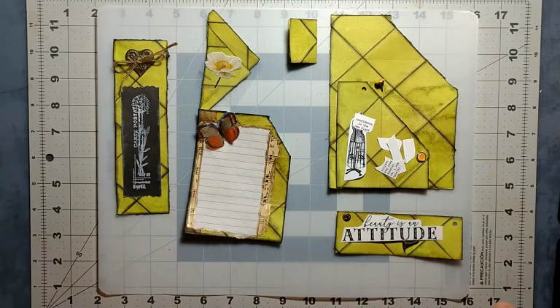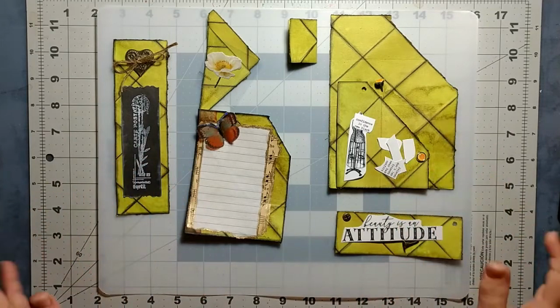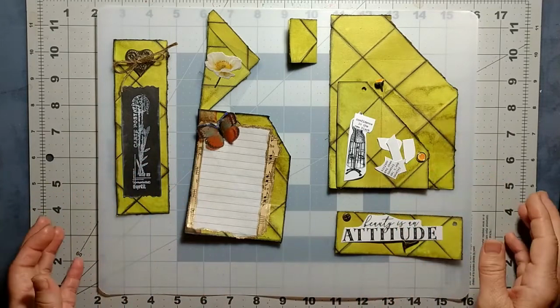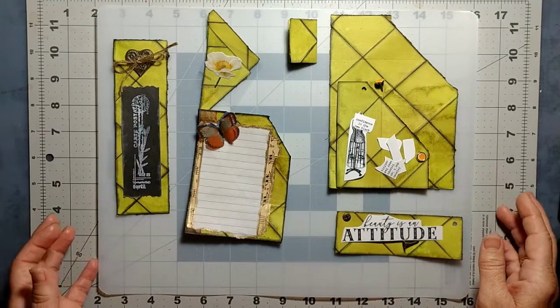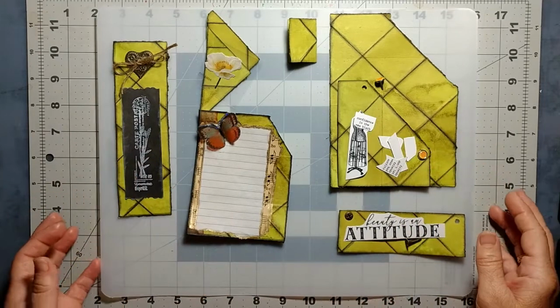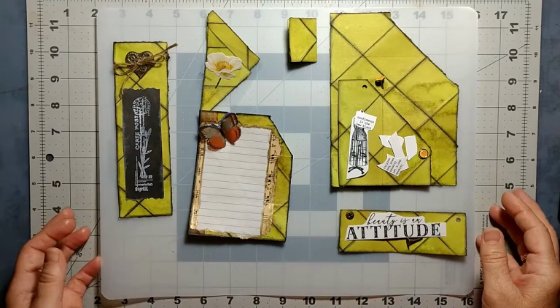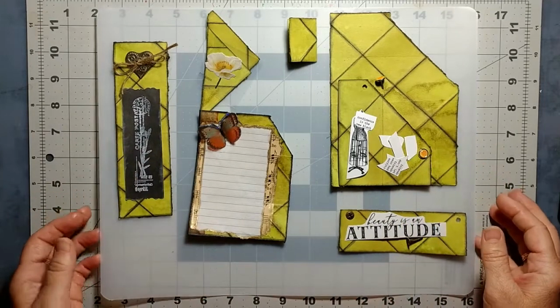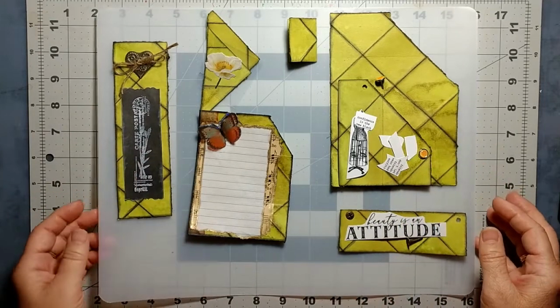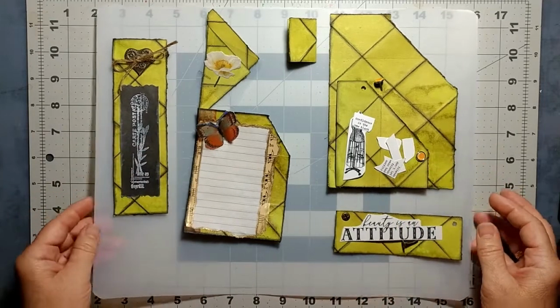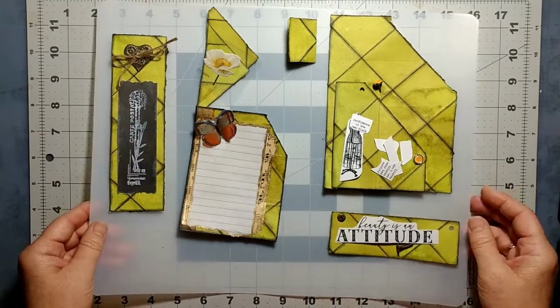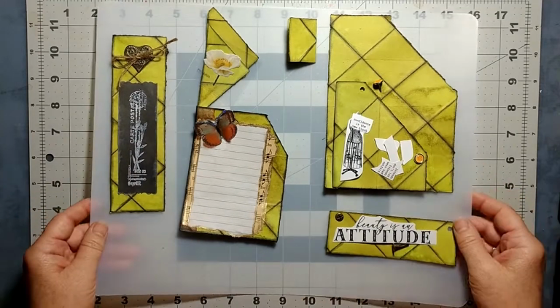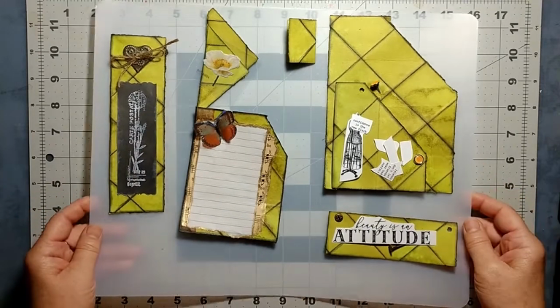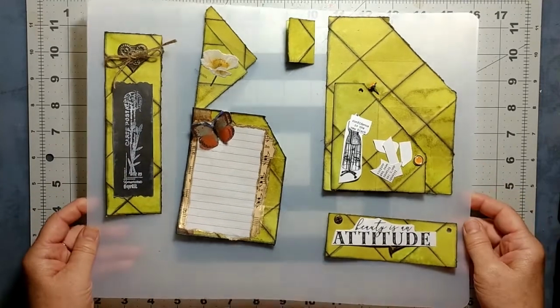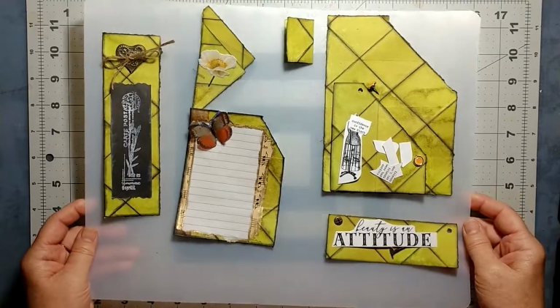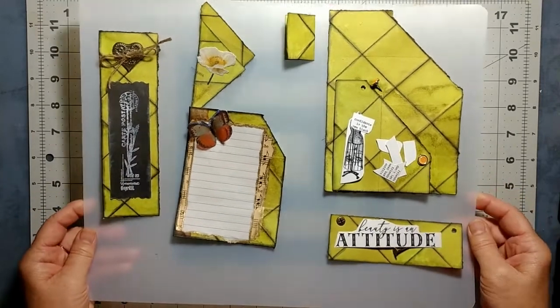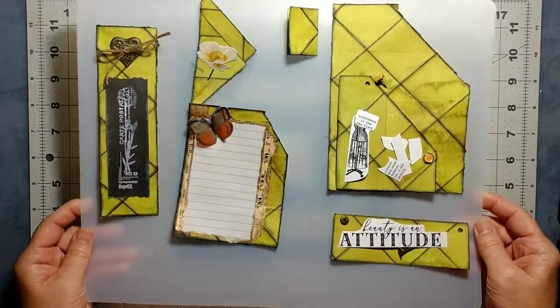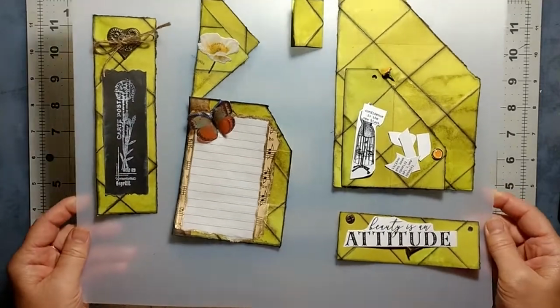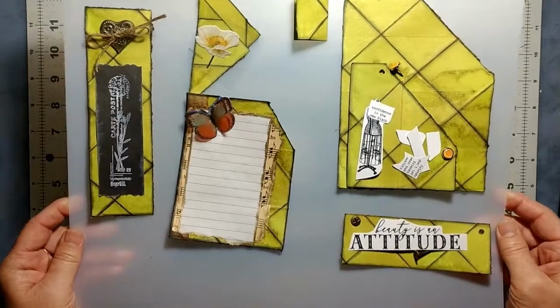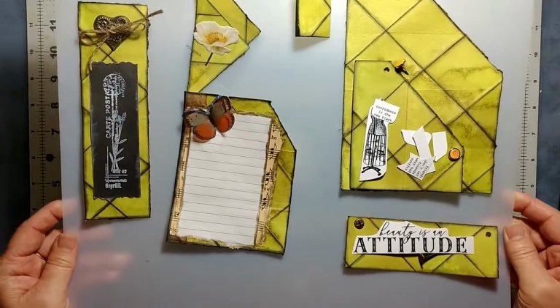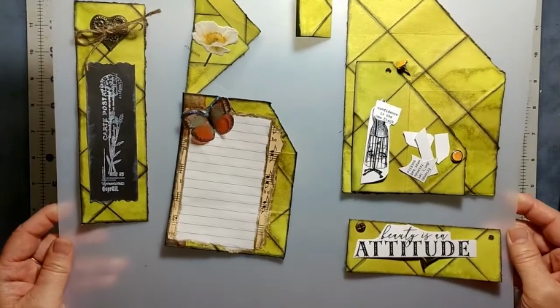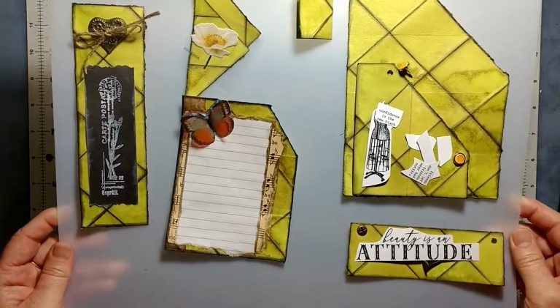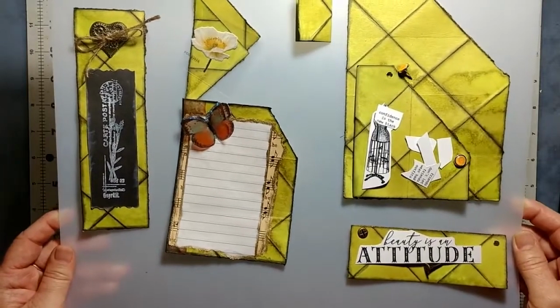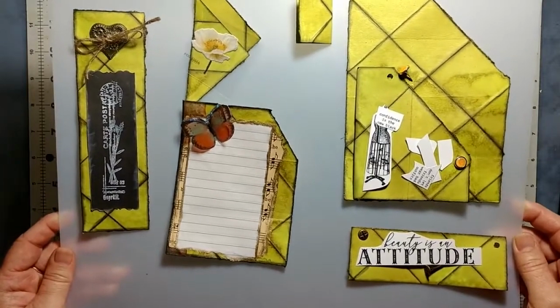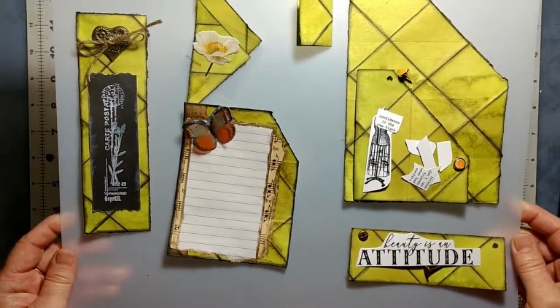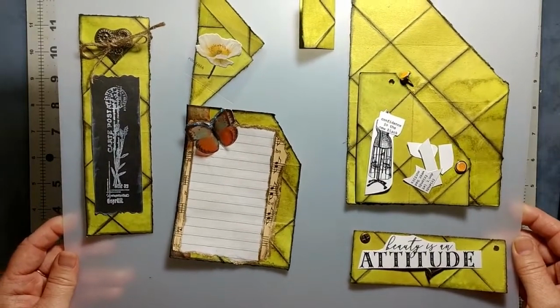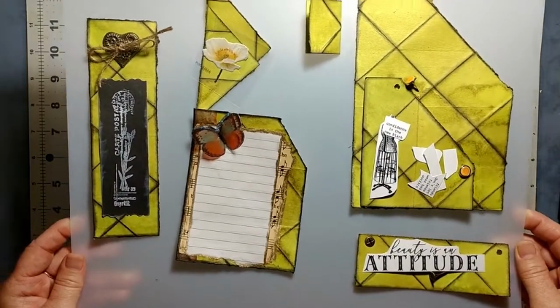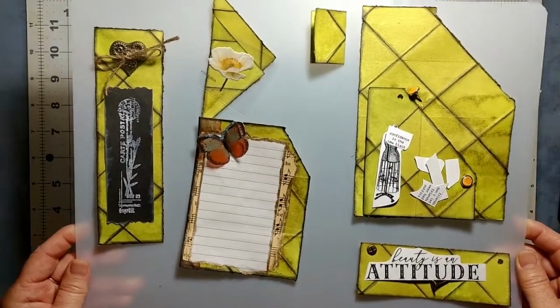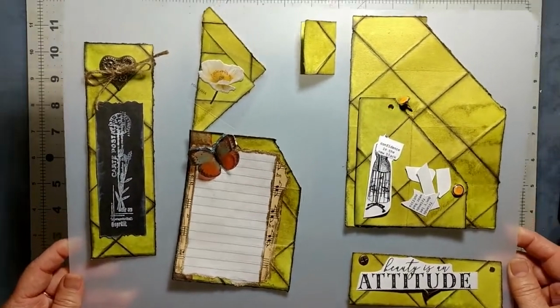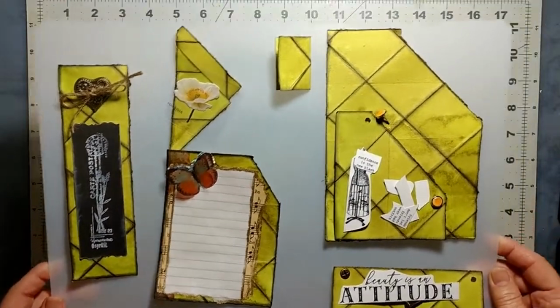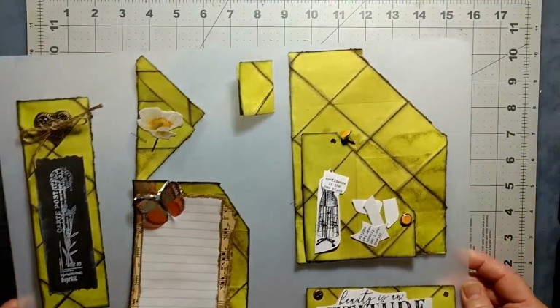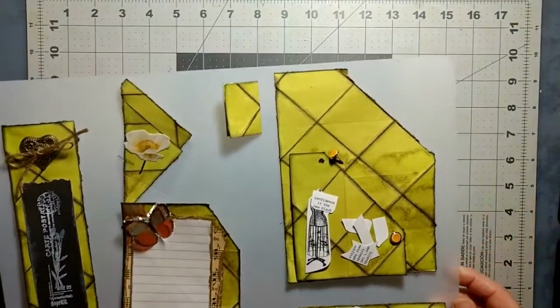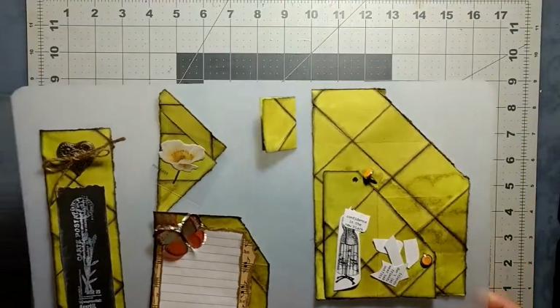Anyhow, I'm going to set this aside just for a second because we're going to complete these a little later together.